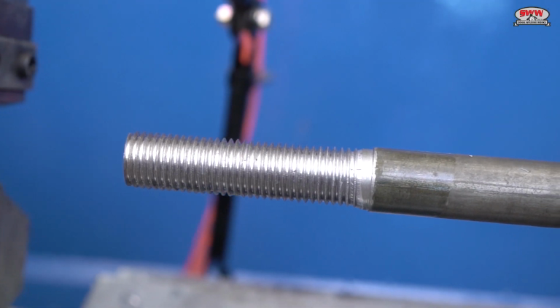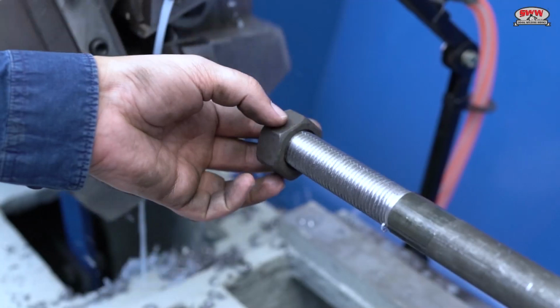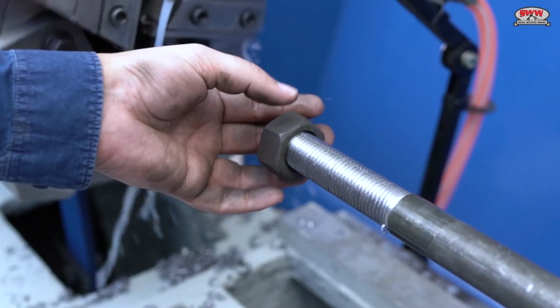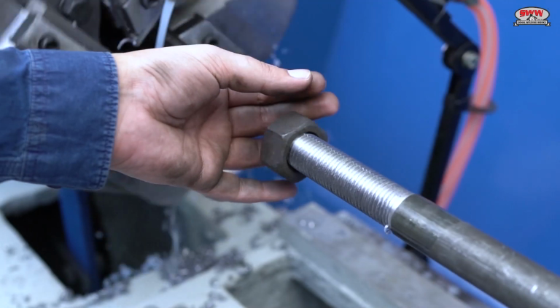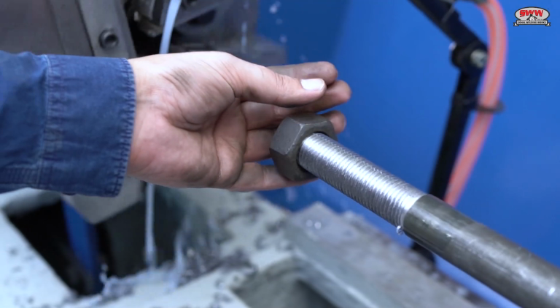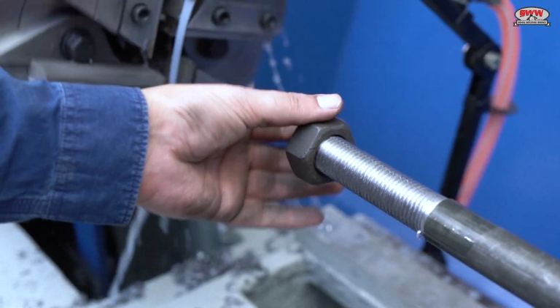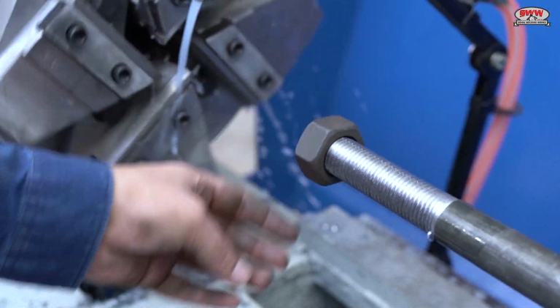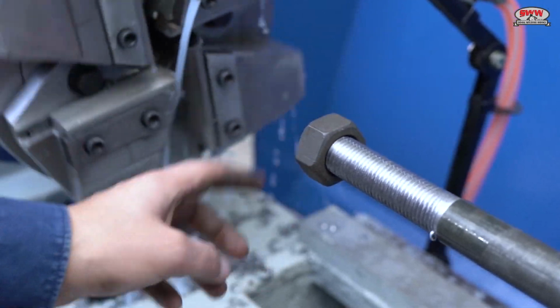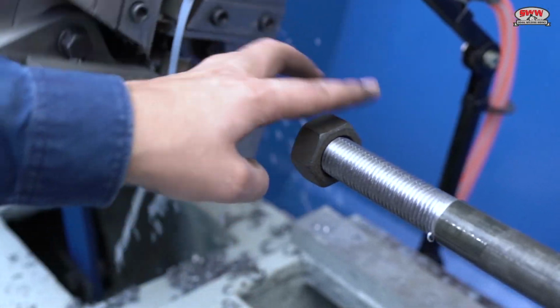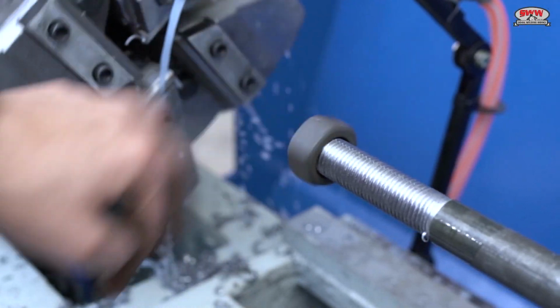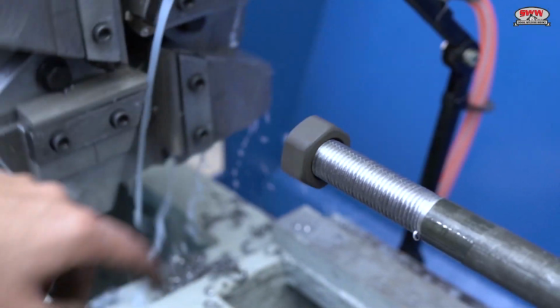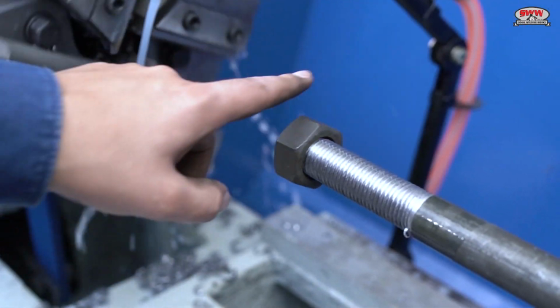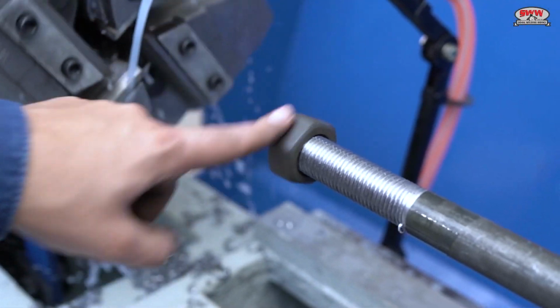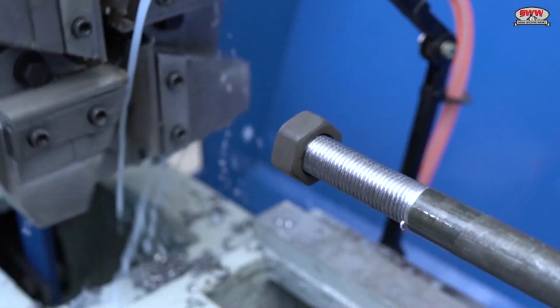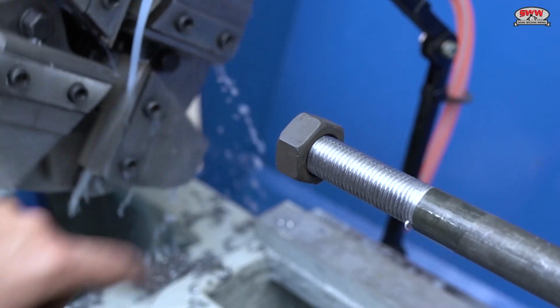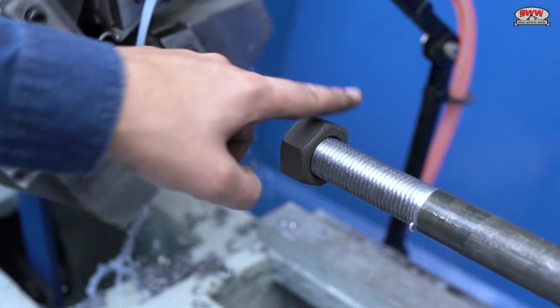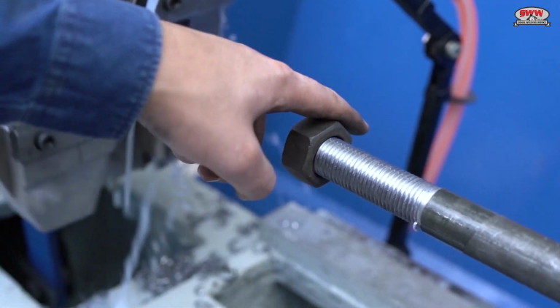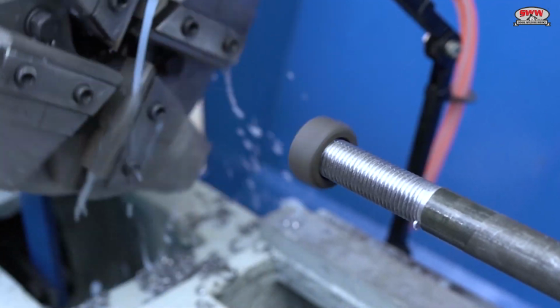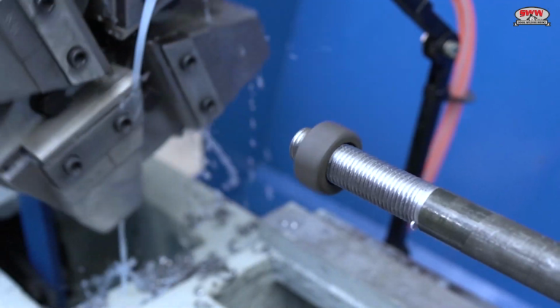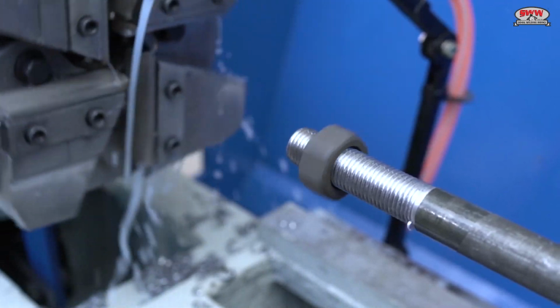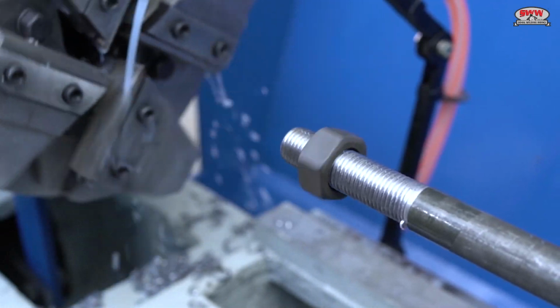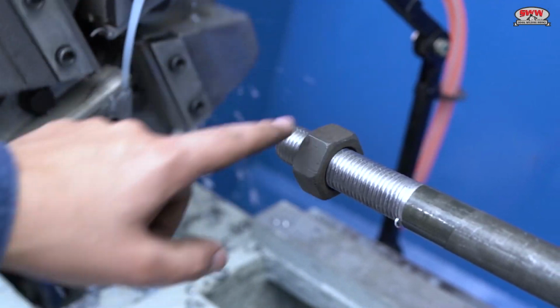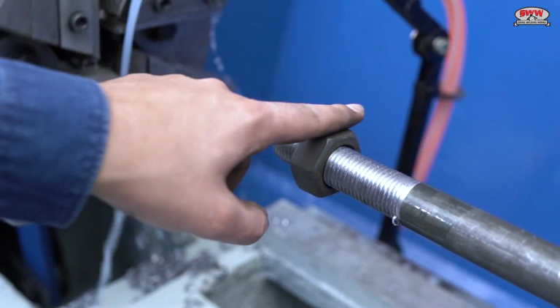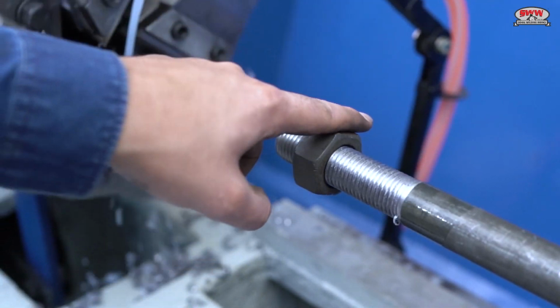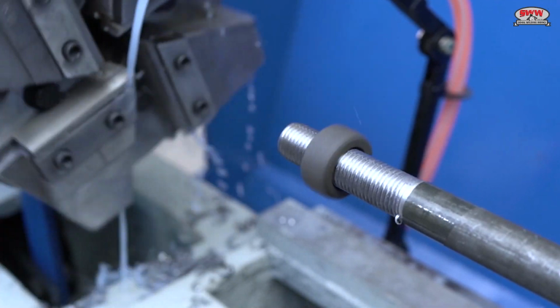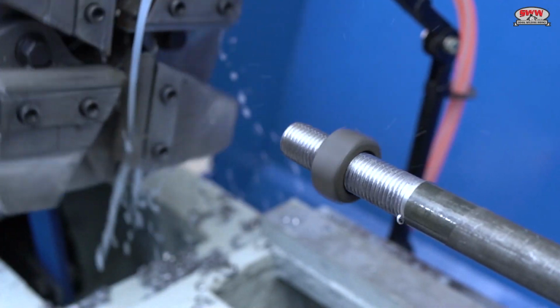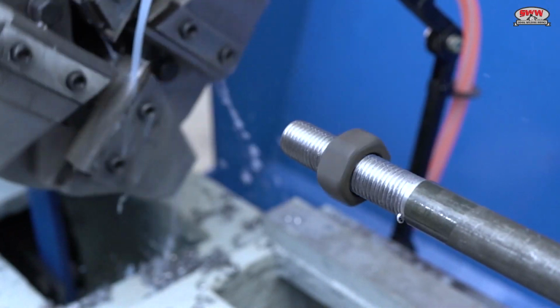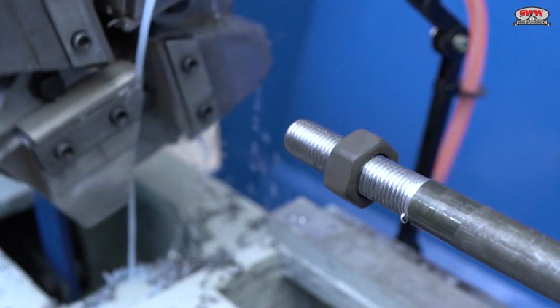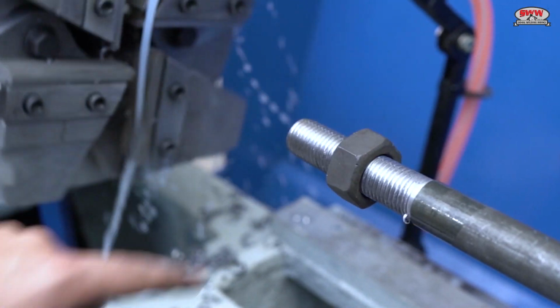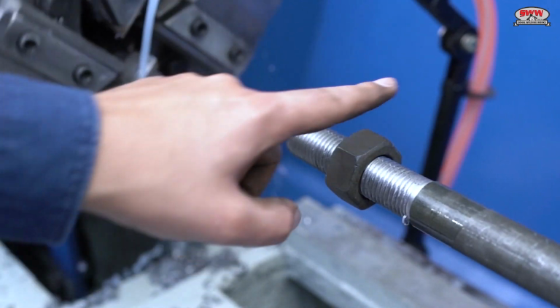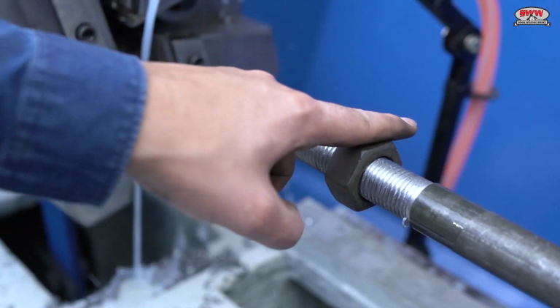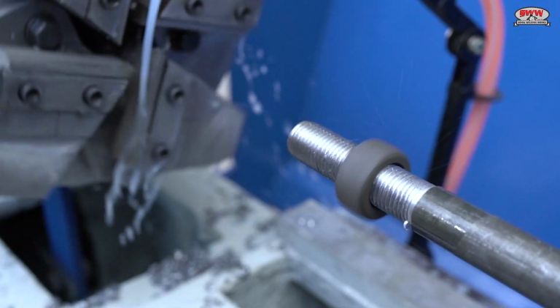One can get accurate and fine finish of threading with our machine, which ensures smooth movement of the nut.